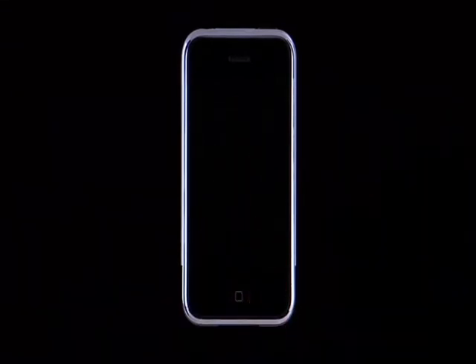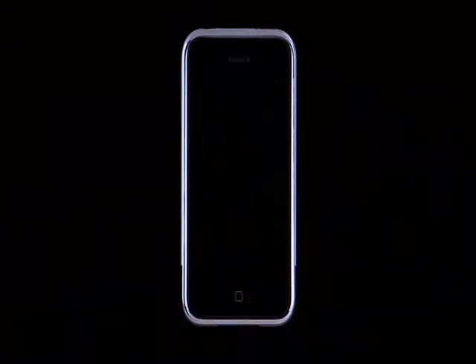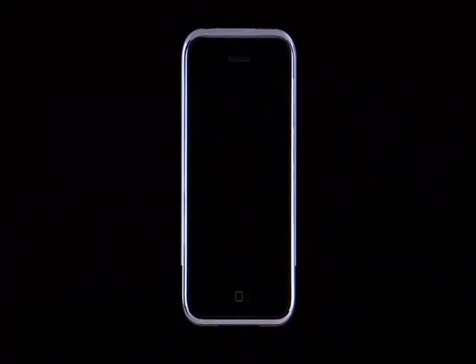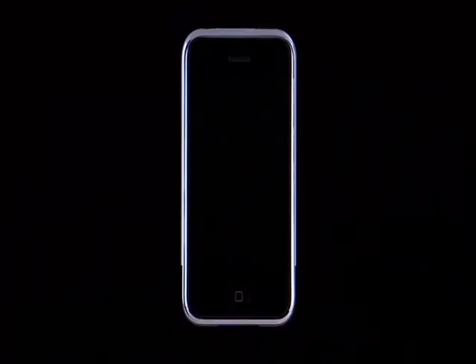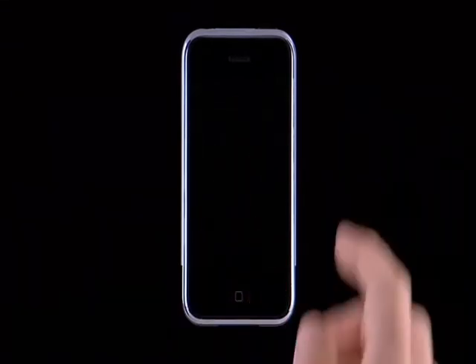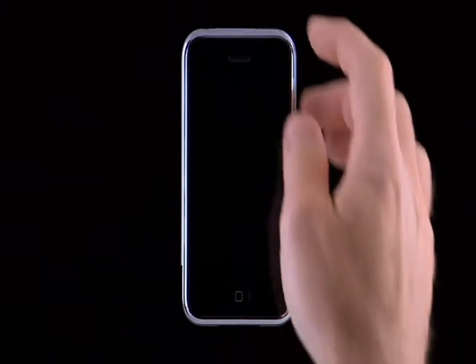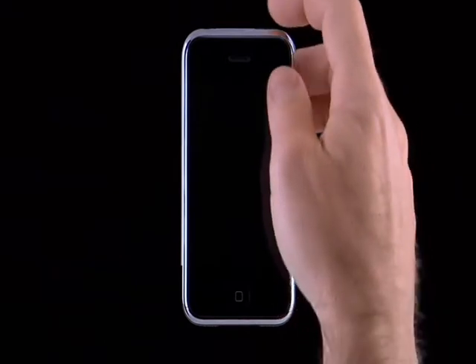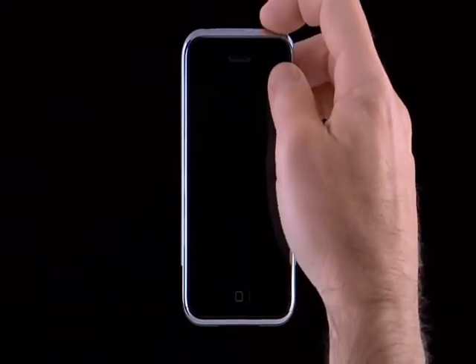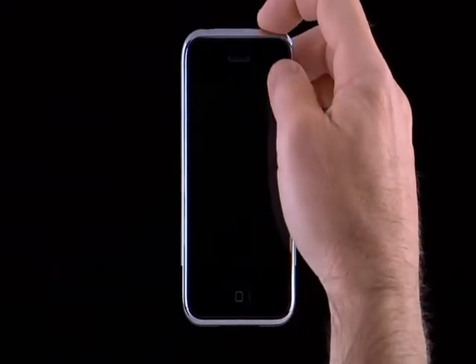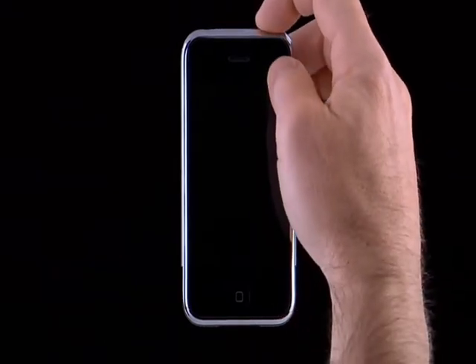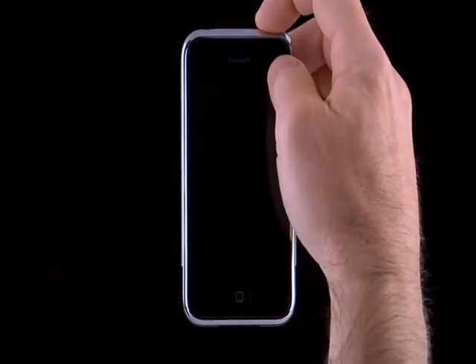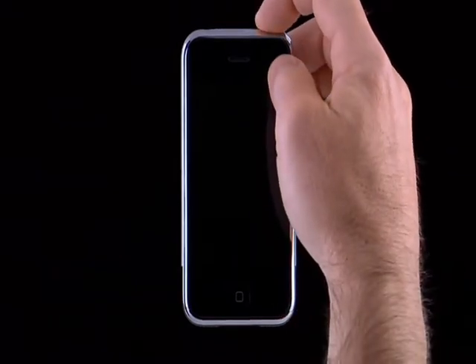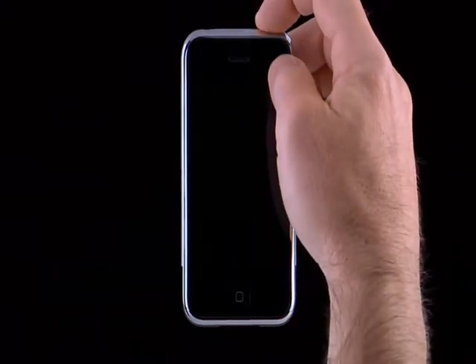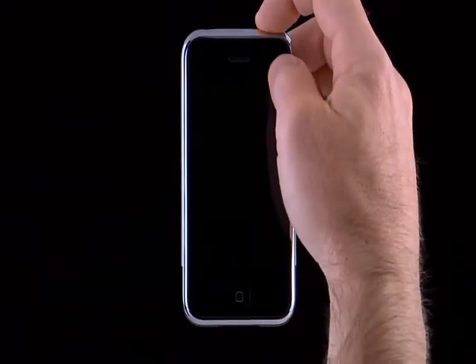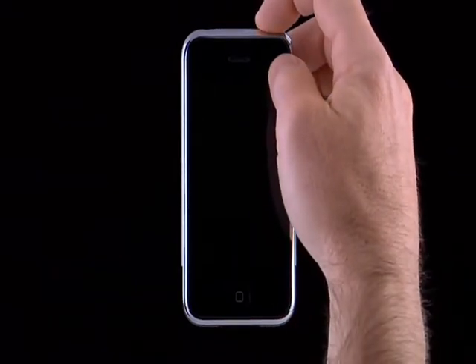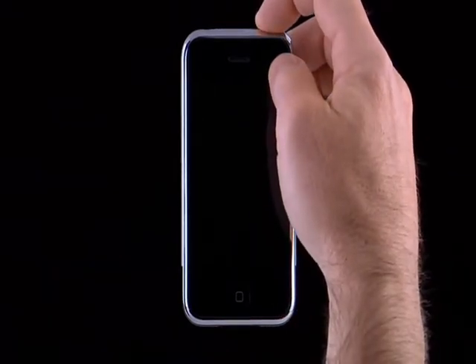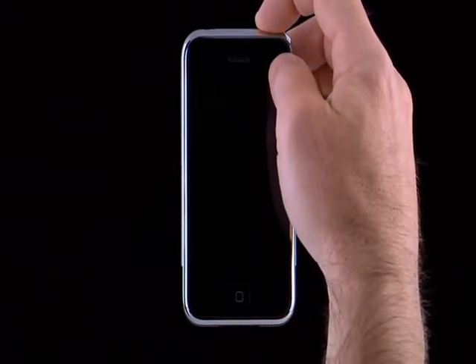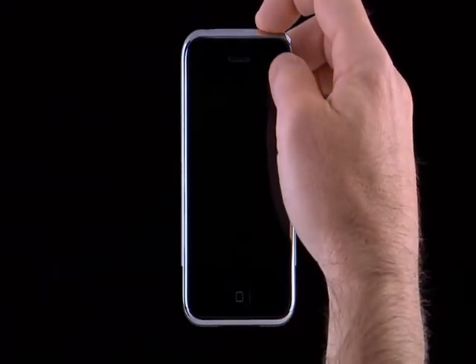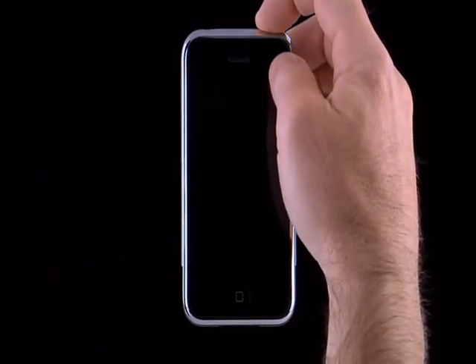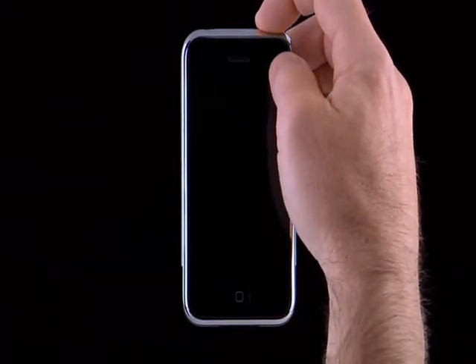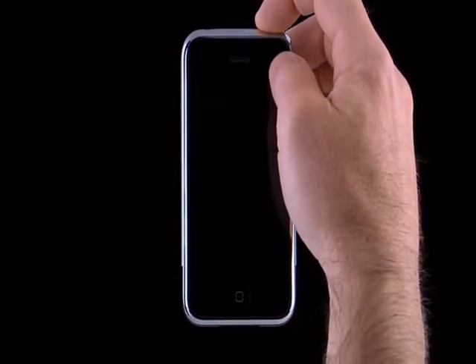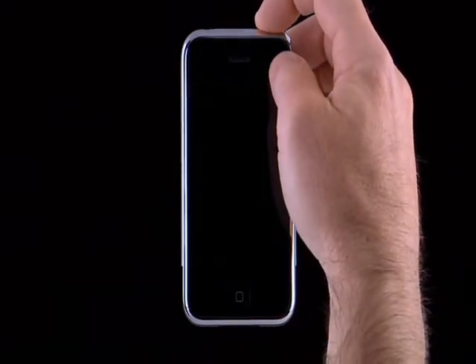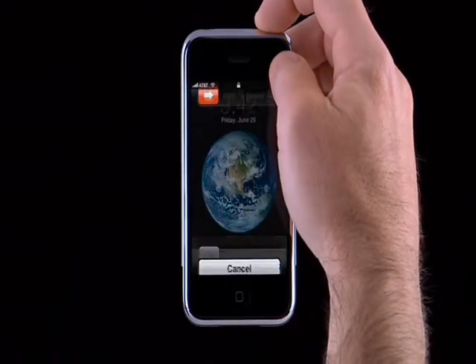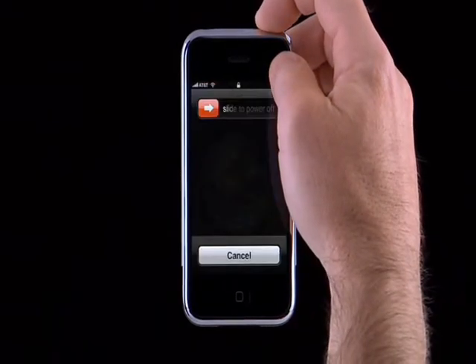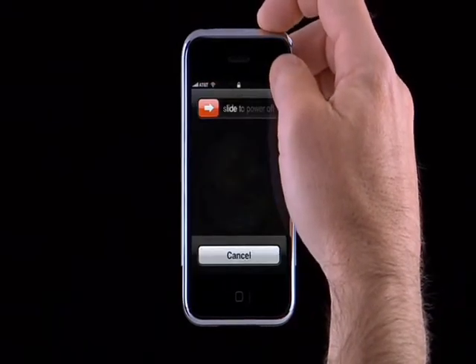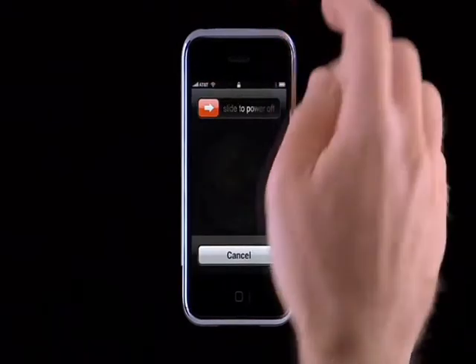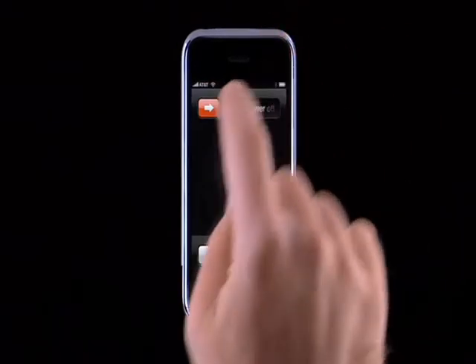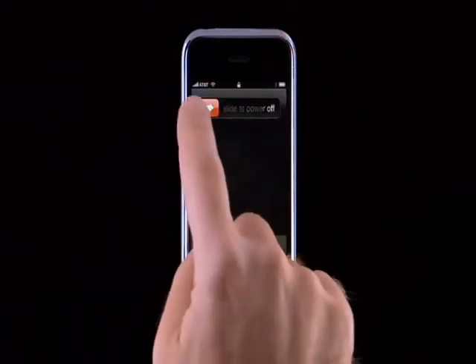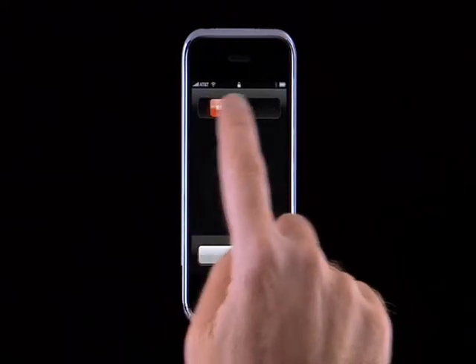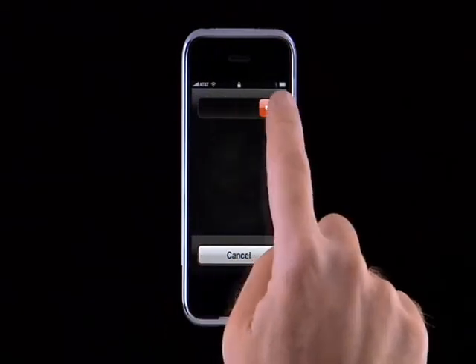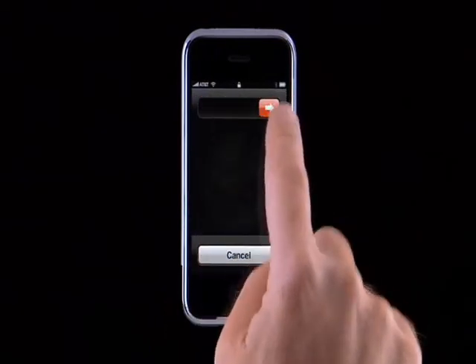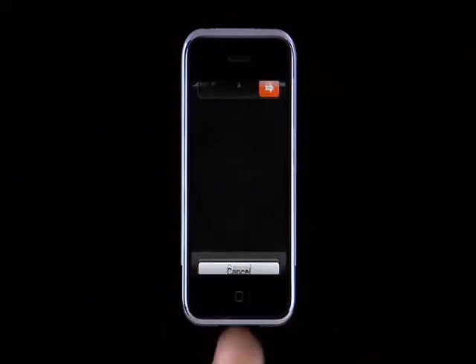You can lock your iPhone by pressing the sleep-wake button. iPhone will still receive calls, and you can listen to music and adjust the volume, but nothing will happen if you touch the screen. To completely power off iPhone, press and hold the sleep-wake button for a few seconds, then drag the red slider to confirm.